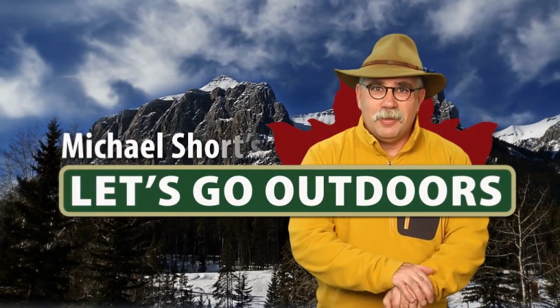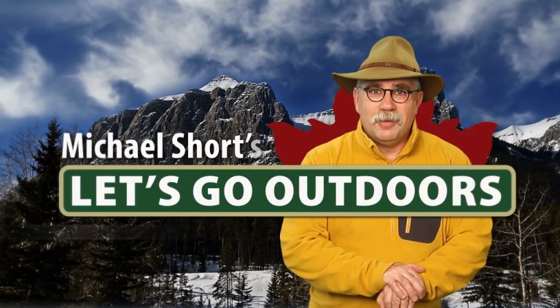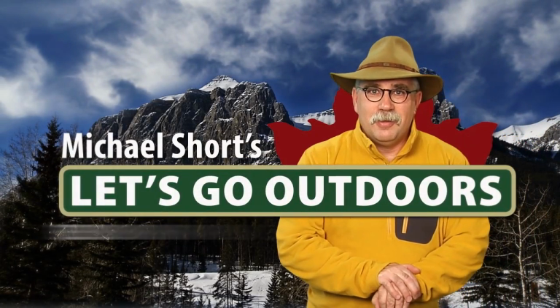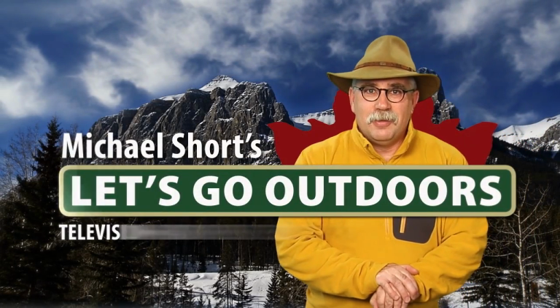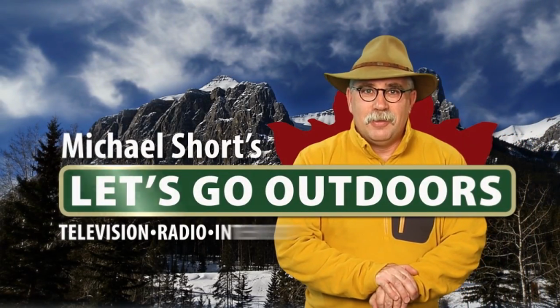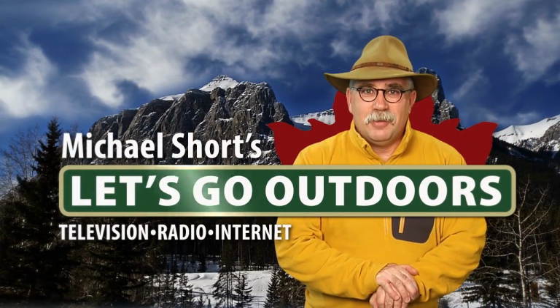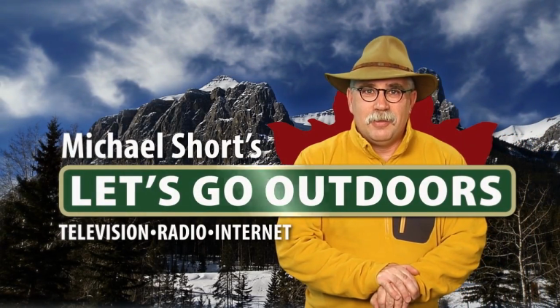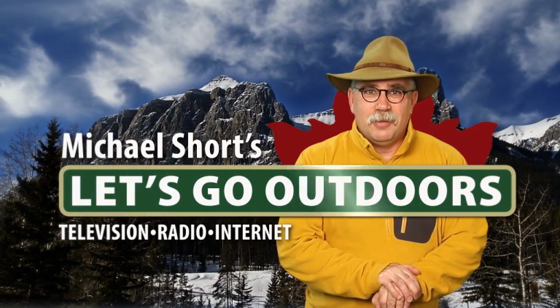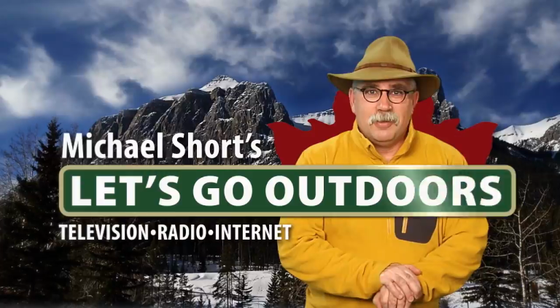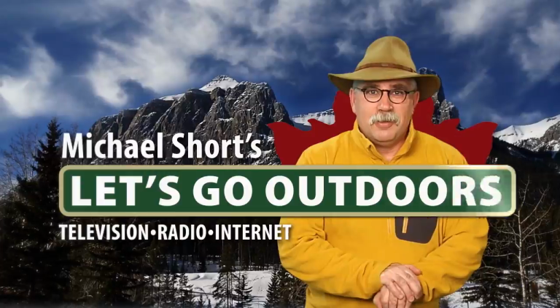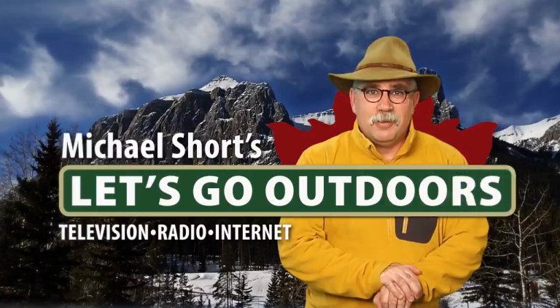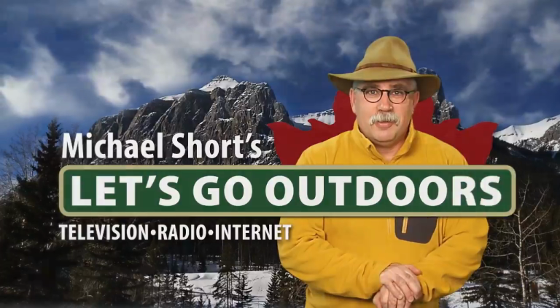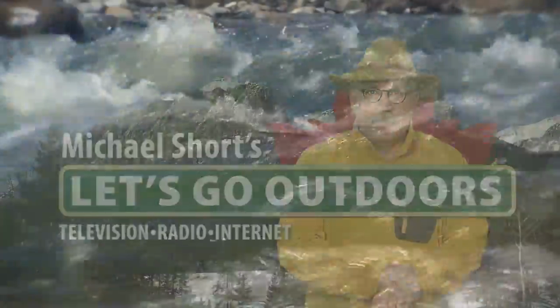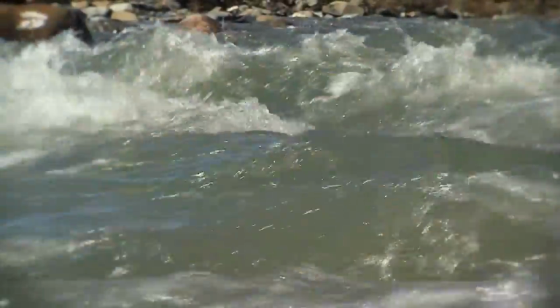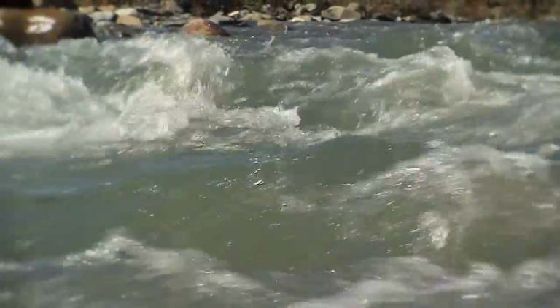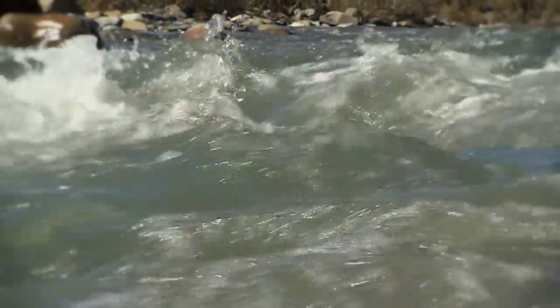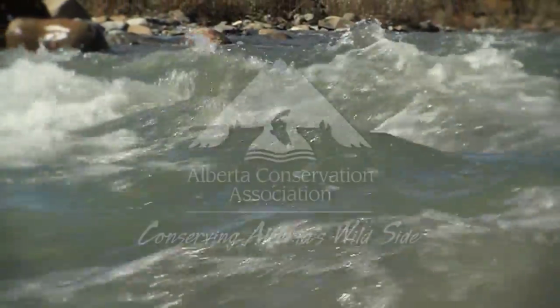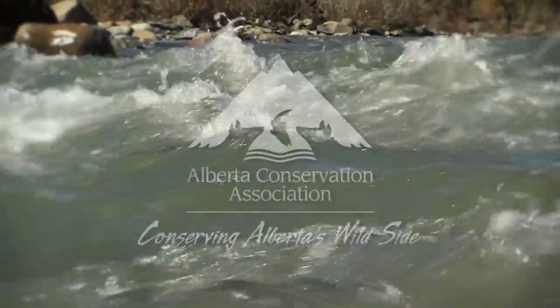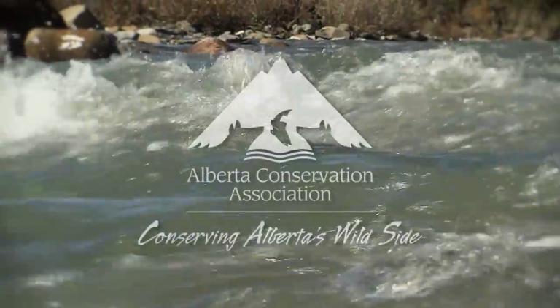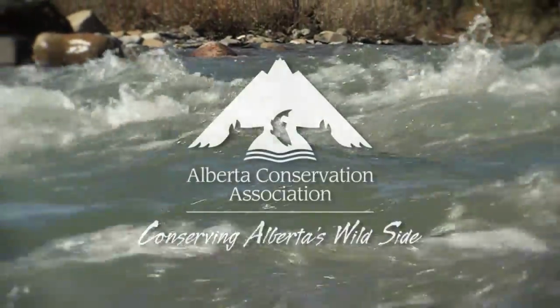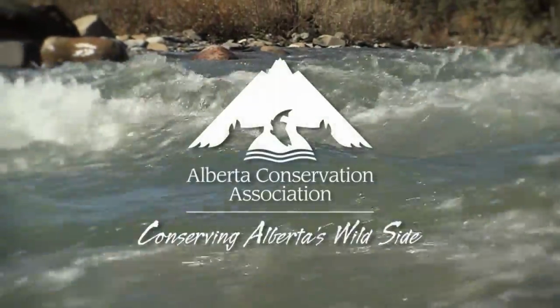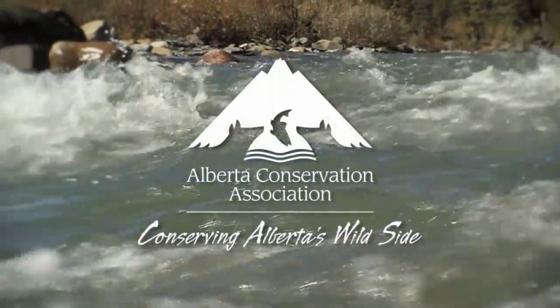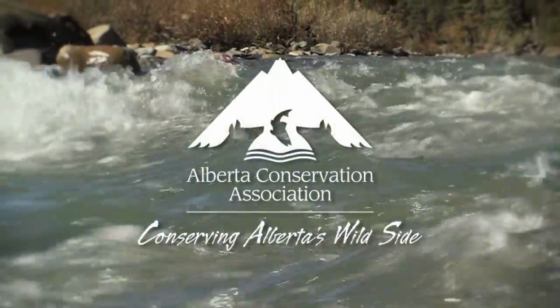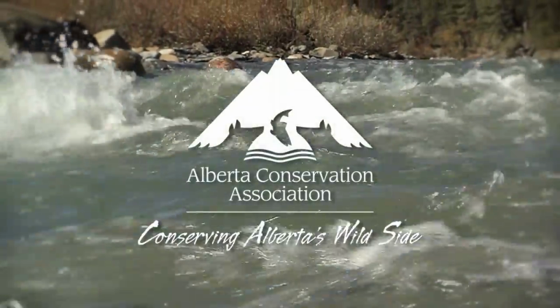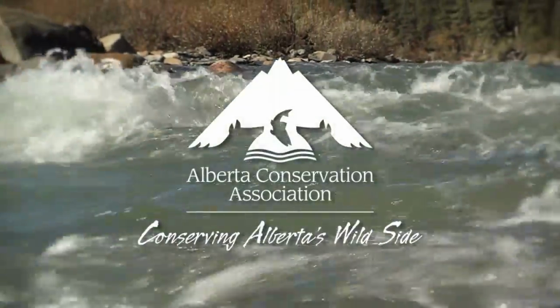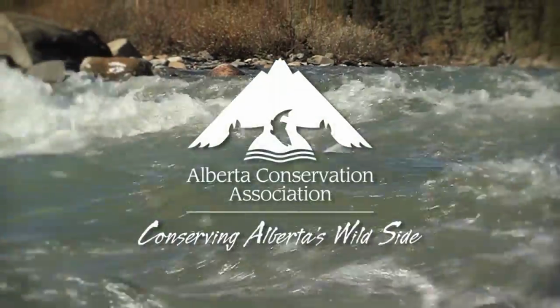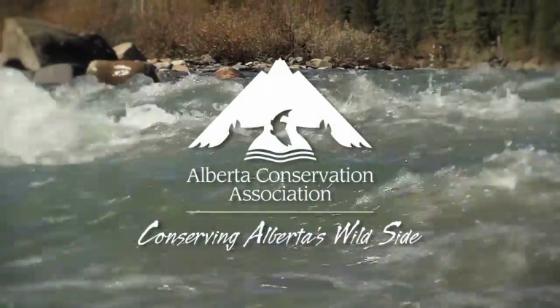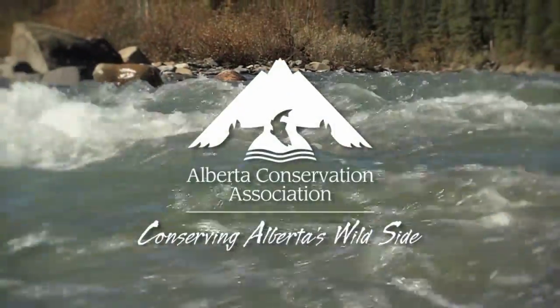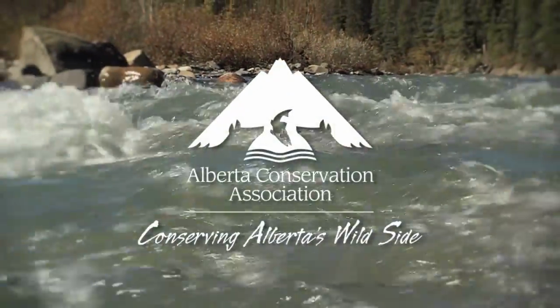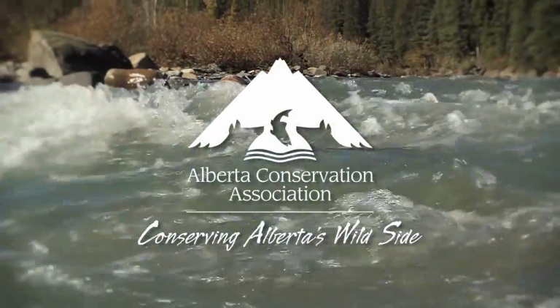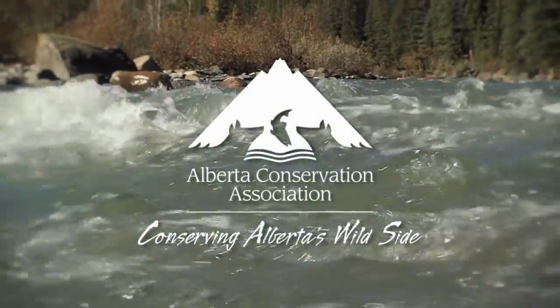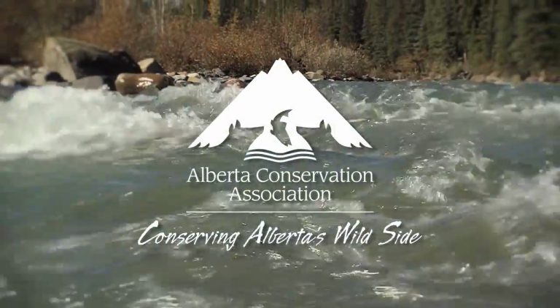Let's Go Outdoors, supported by the Alberta Conservation Association.